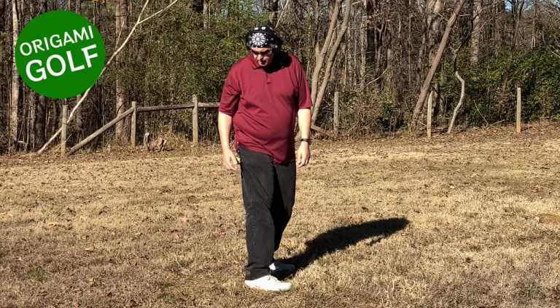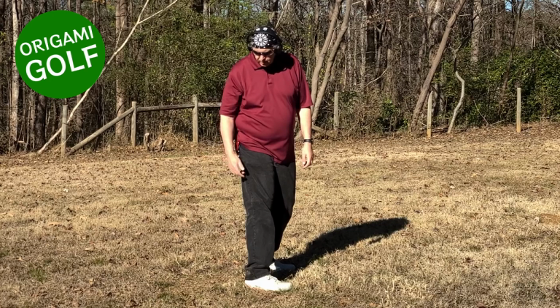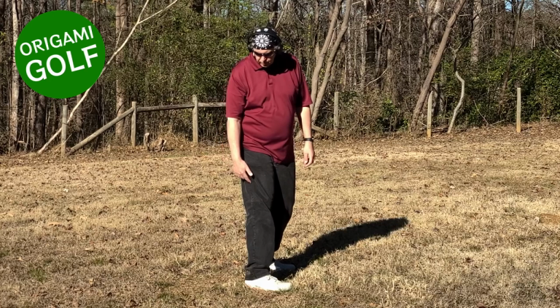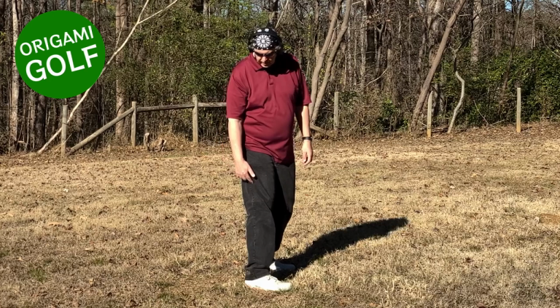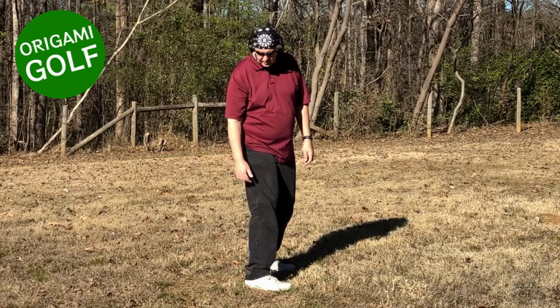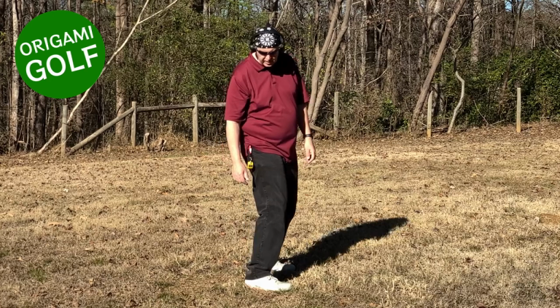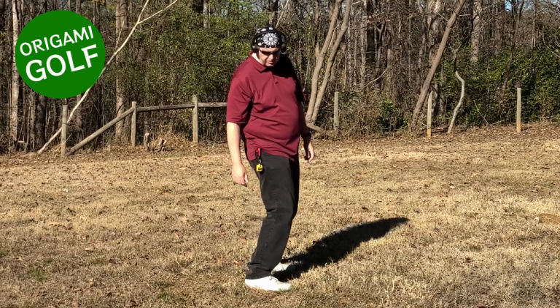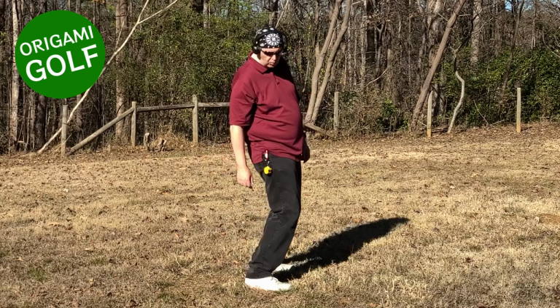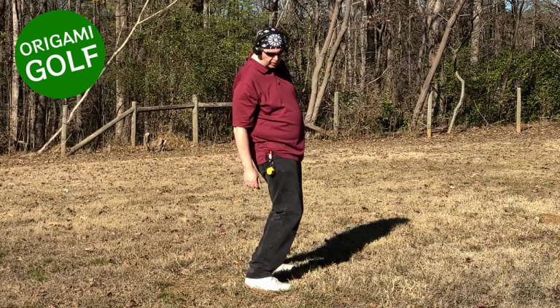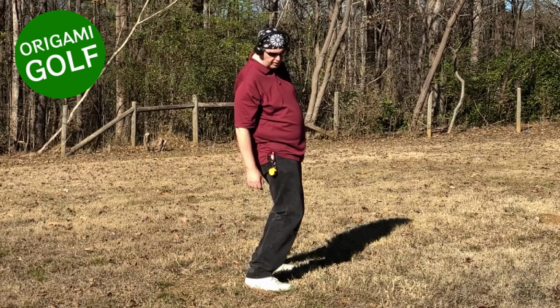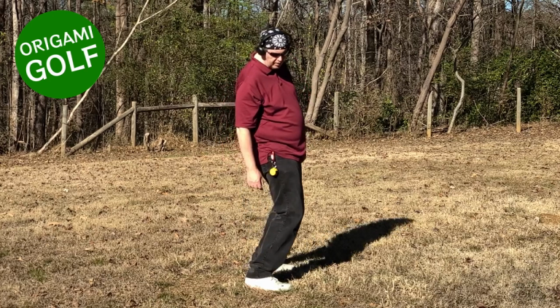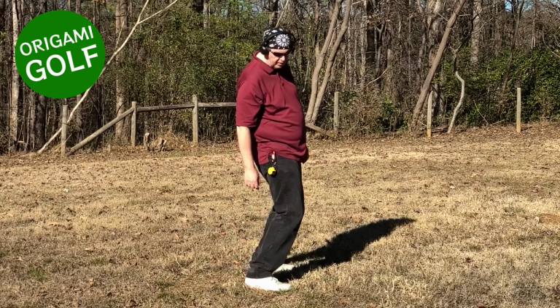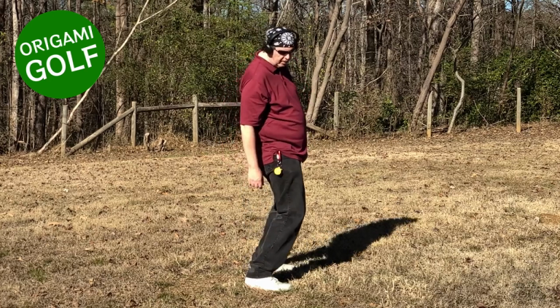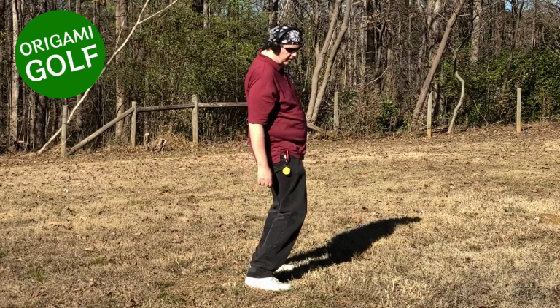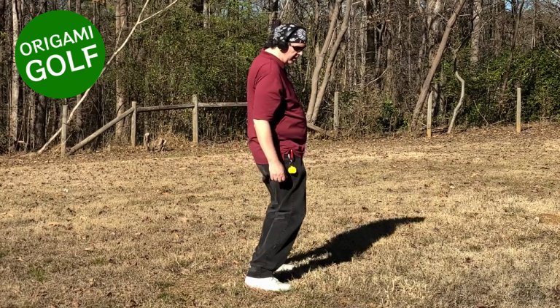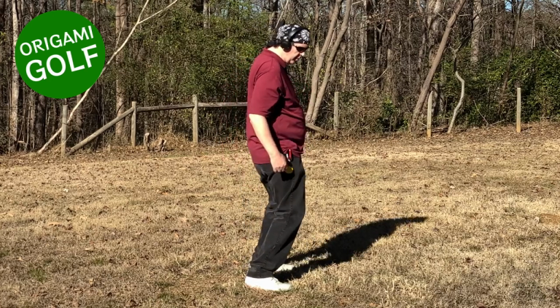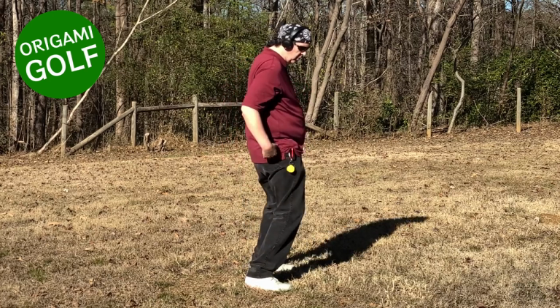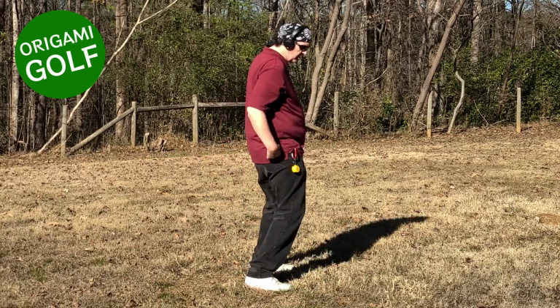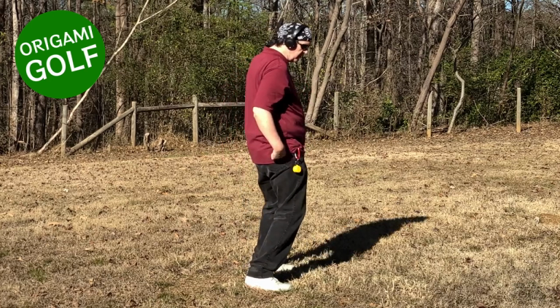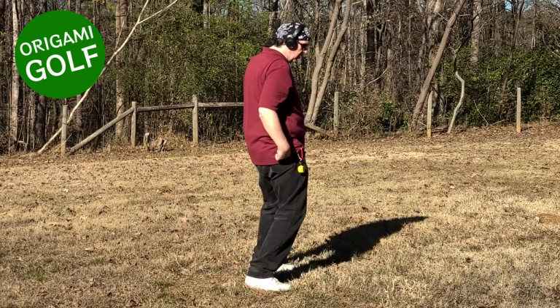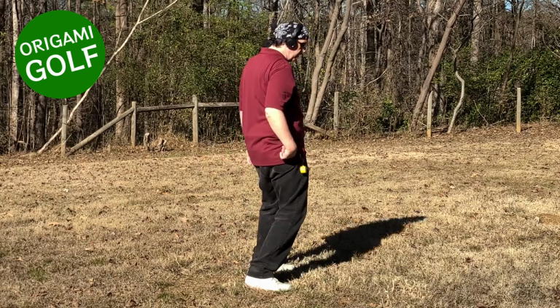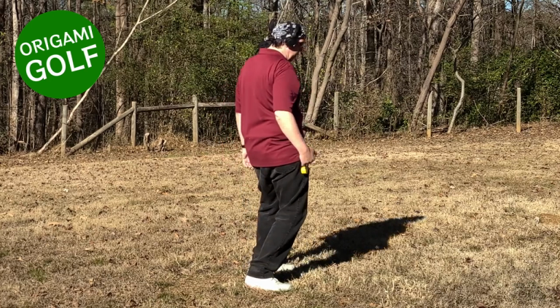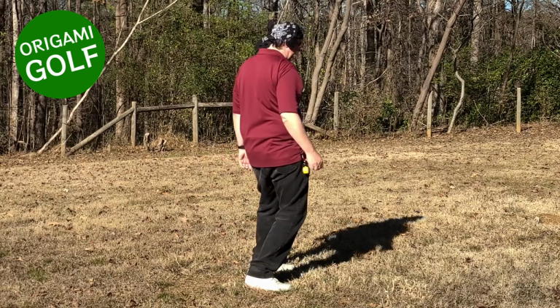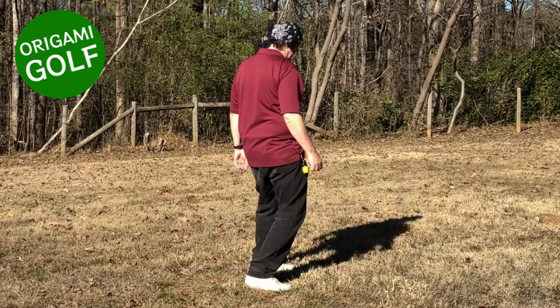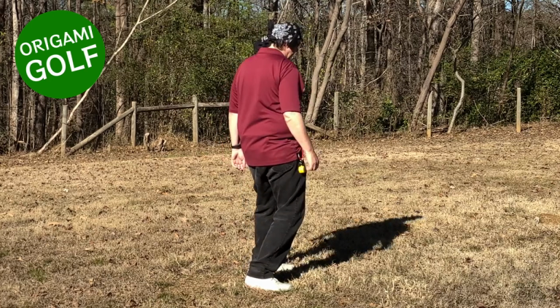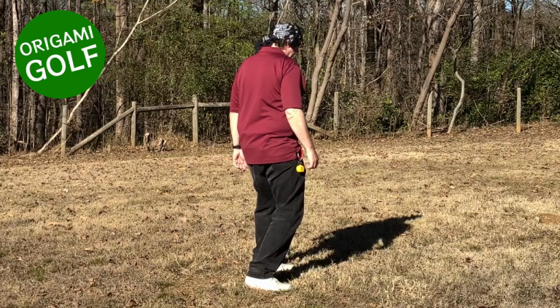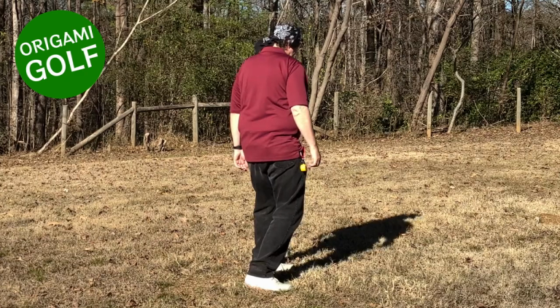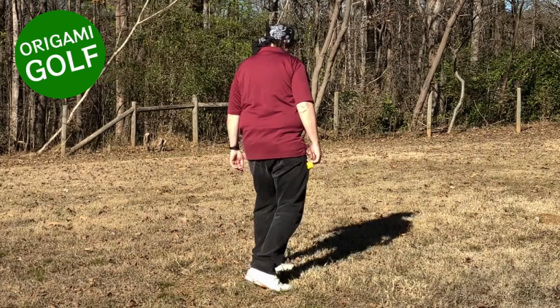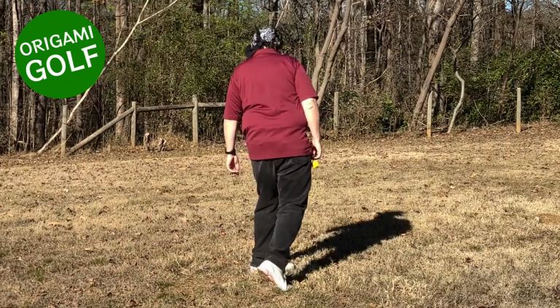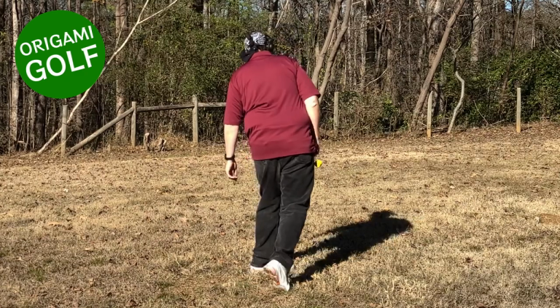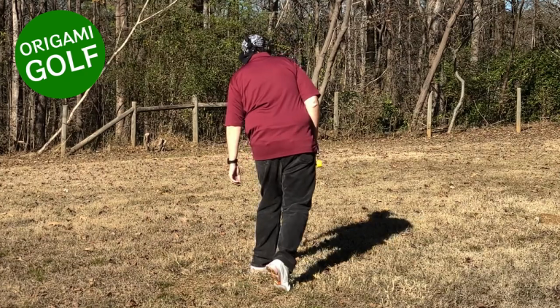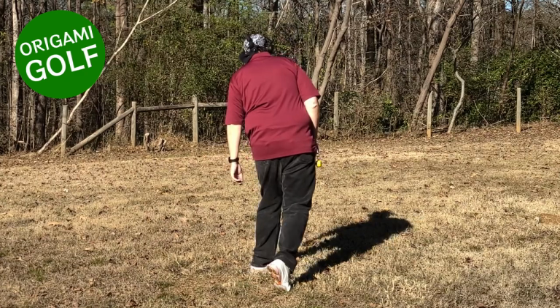You kick this knee forward, and your hip, of course, comes along for the ride, and you spin on that toe.